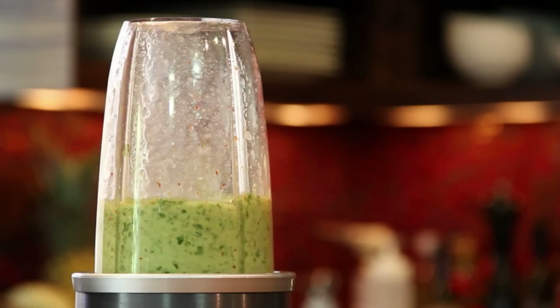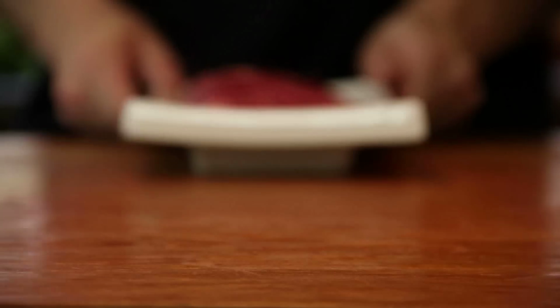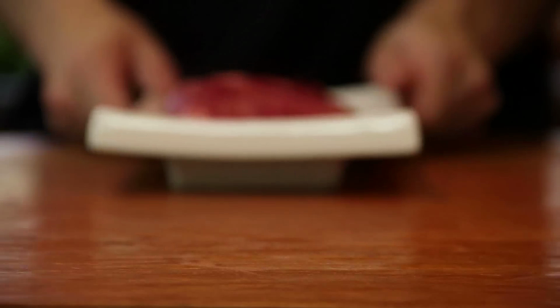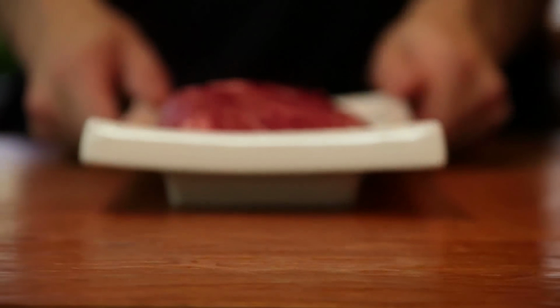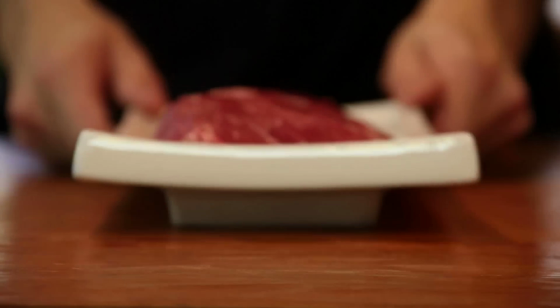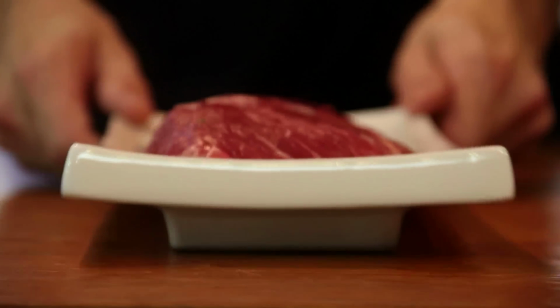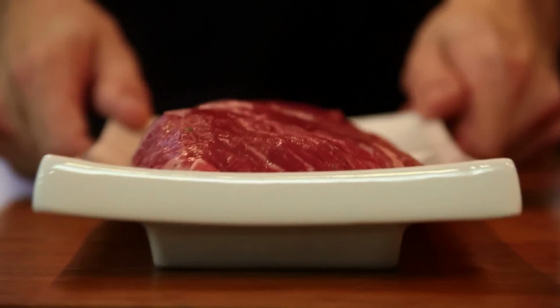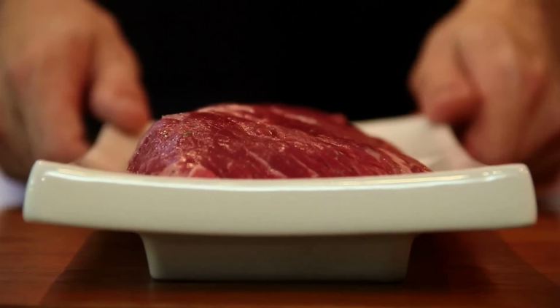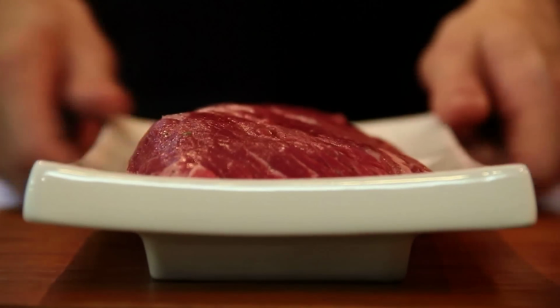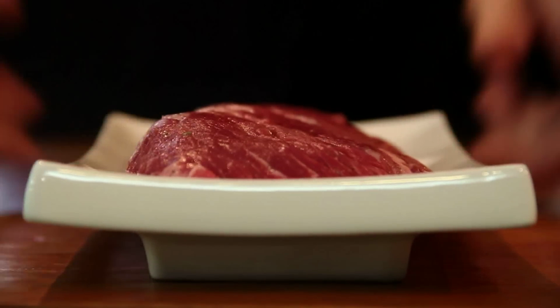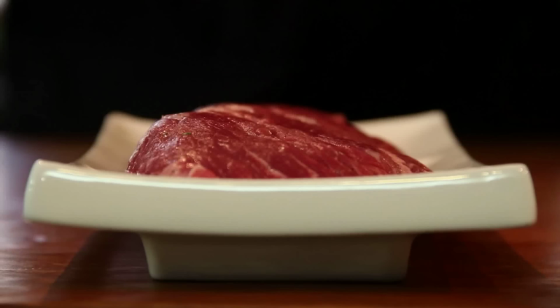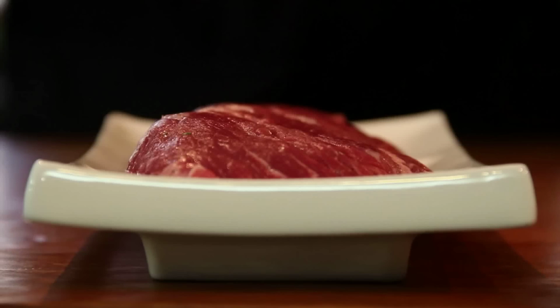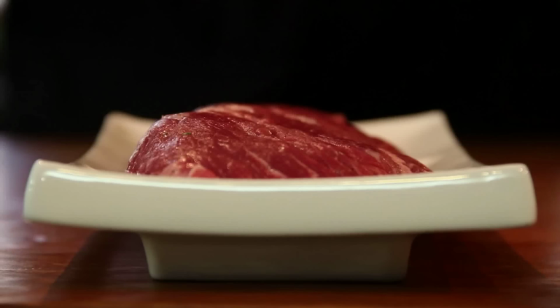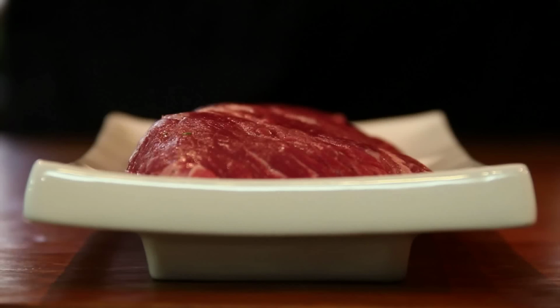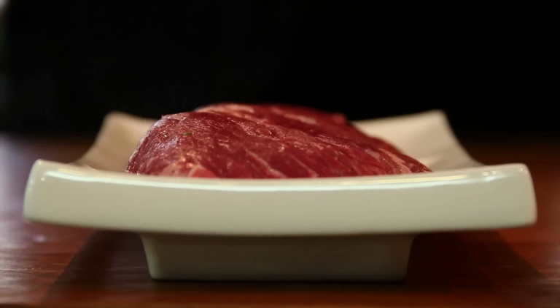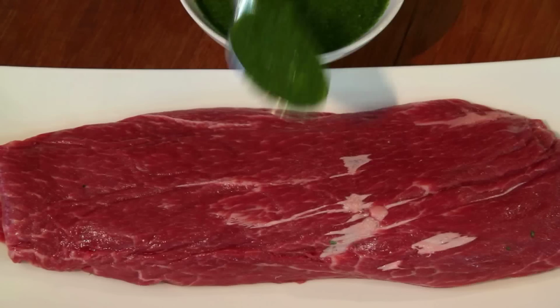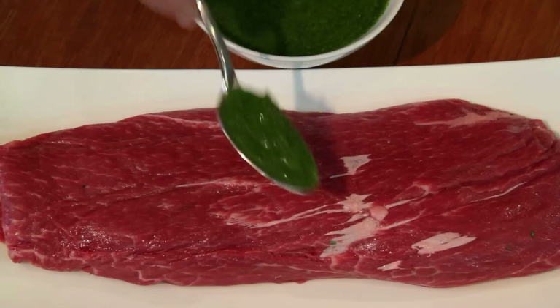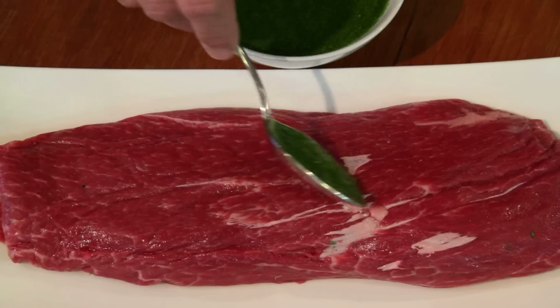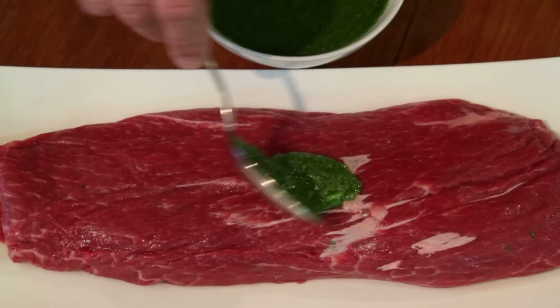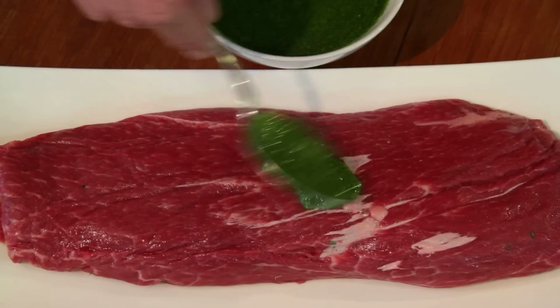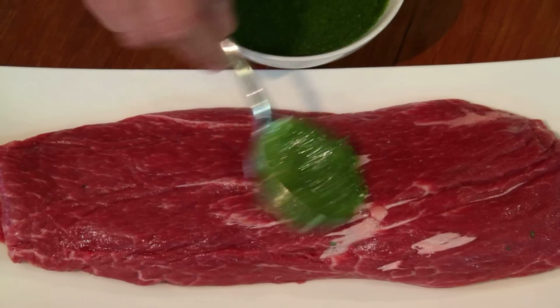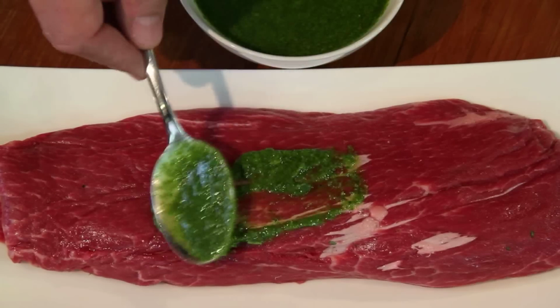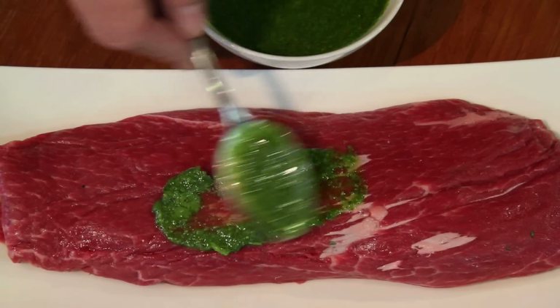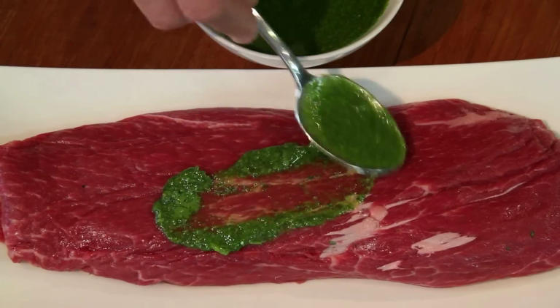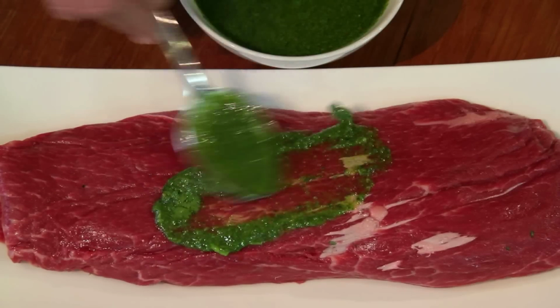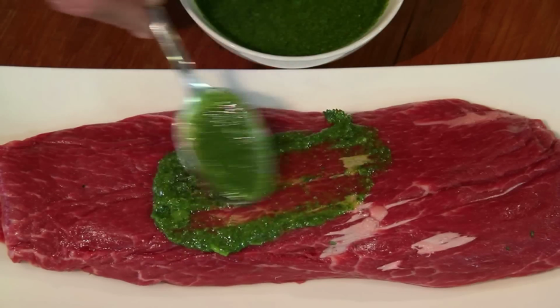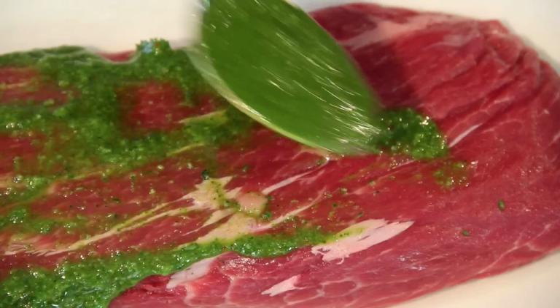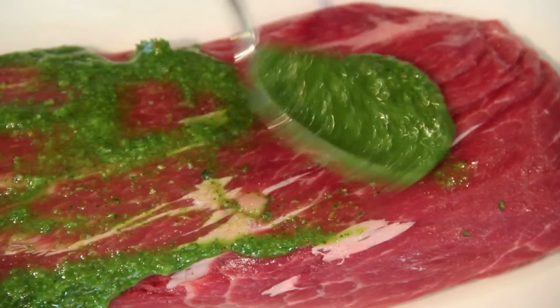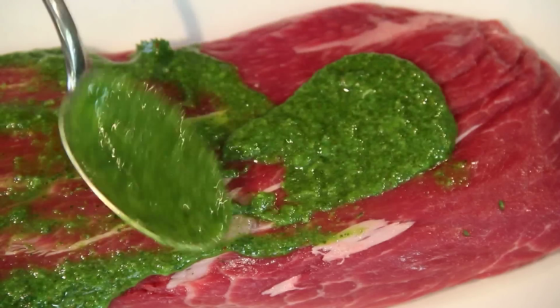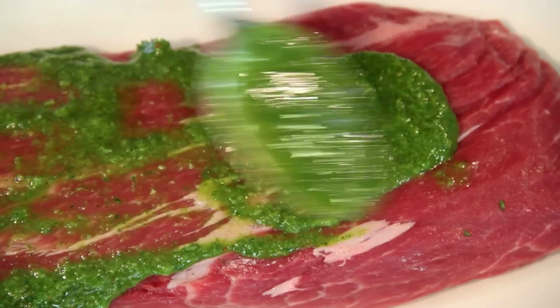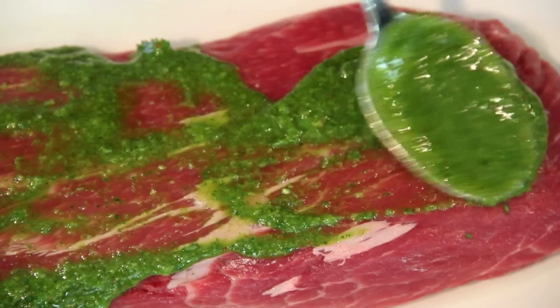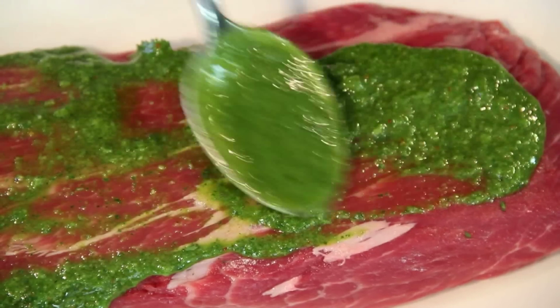Remove the flat iron steak from the fridge, cover with a little sauce, and let it come to room temperature.